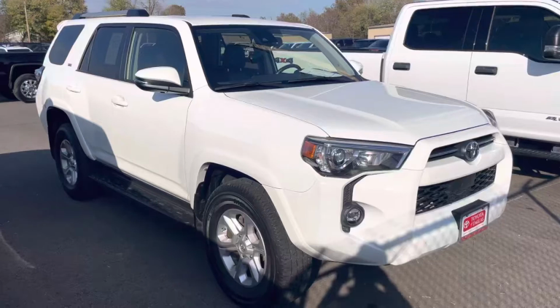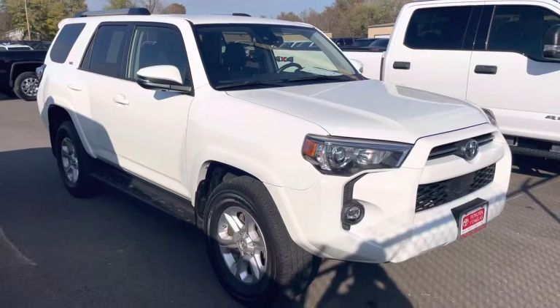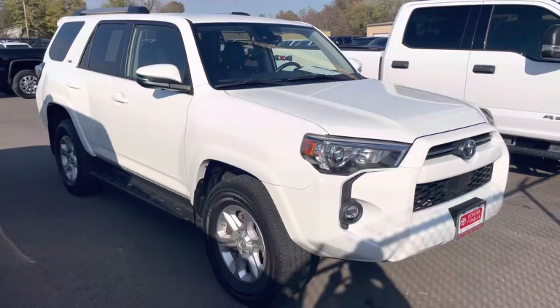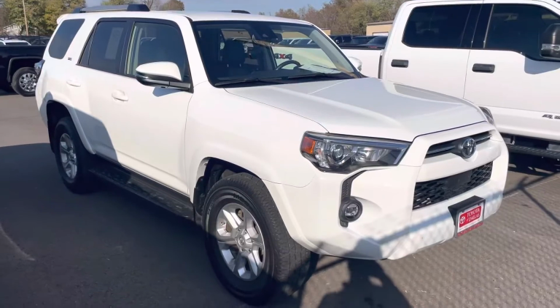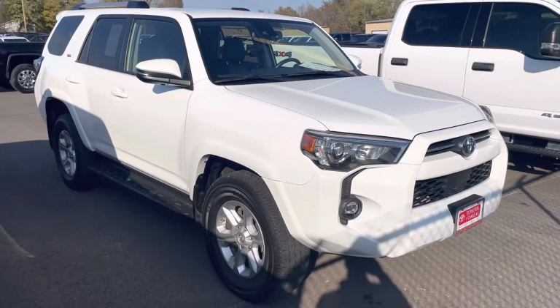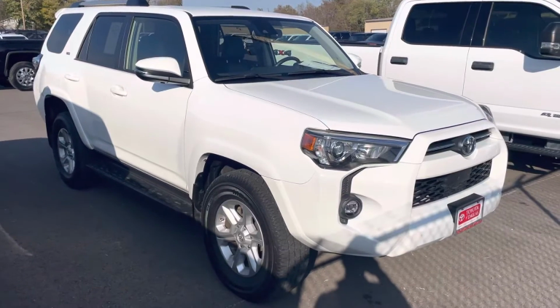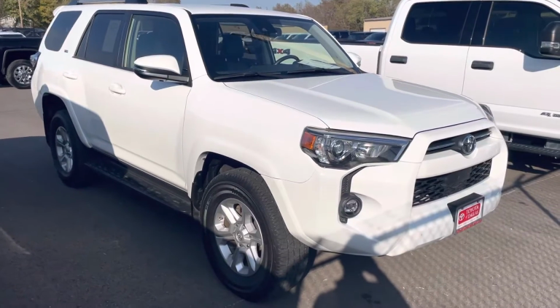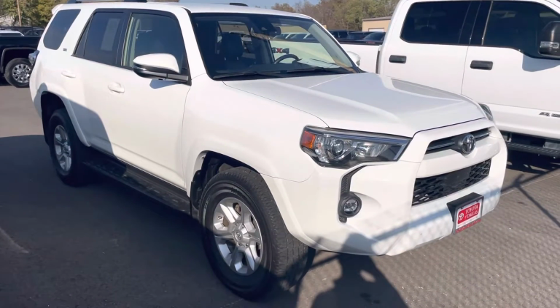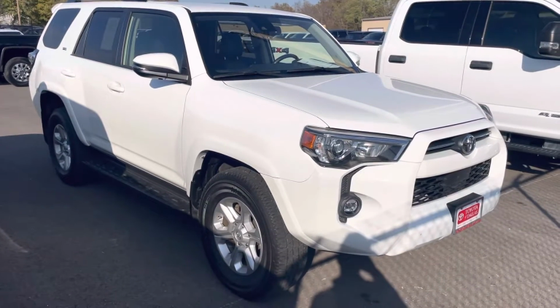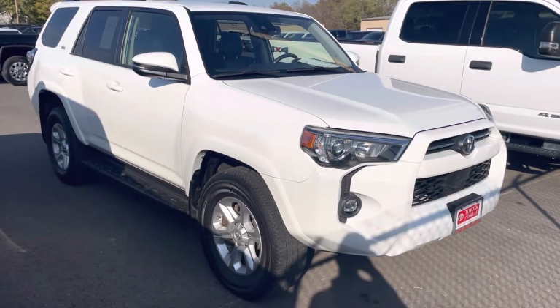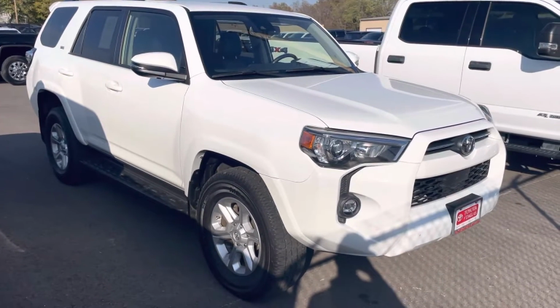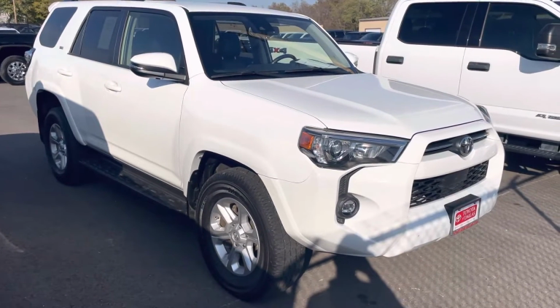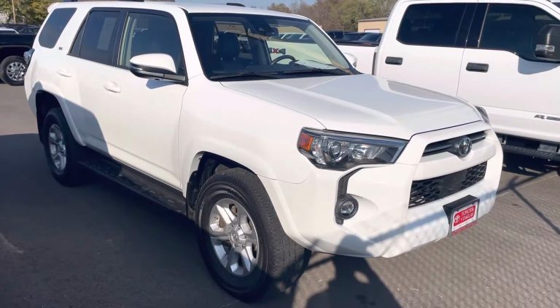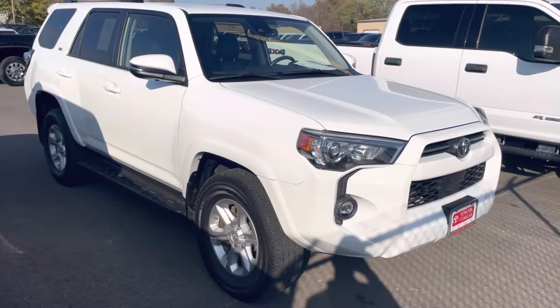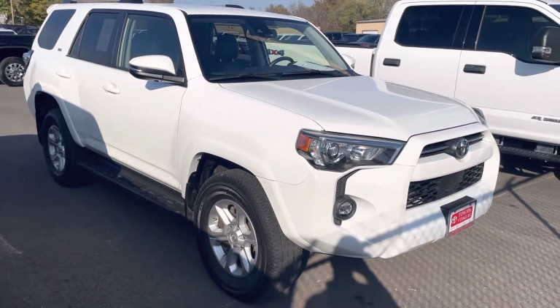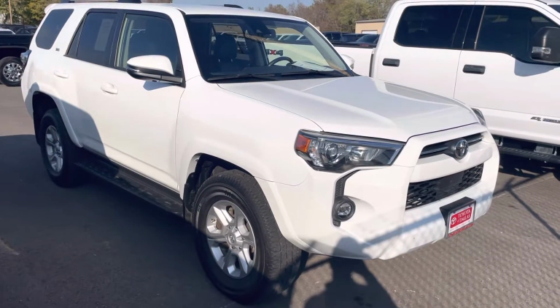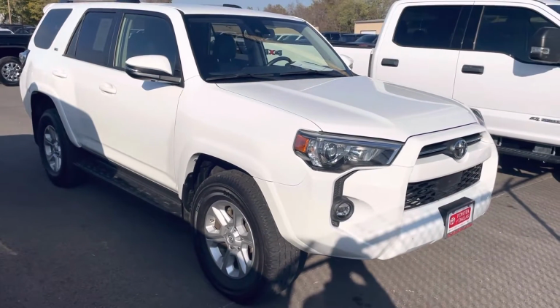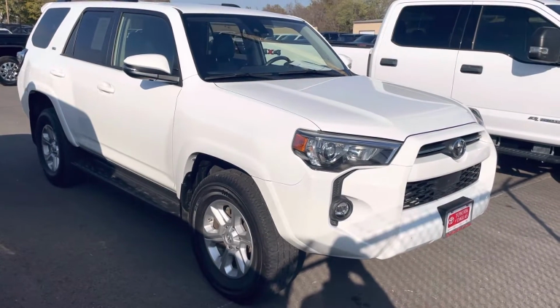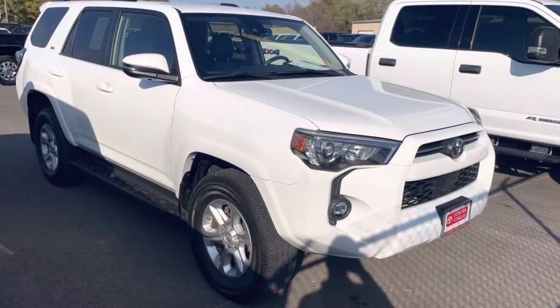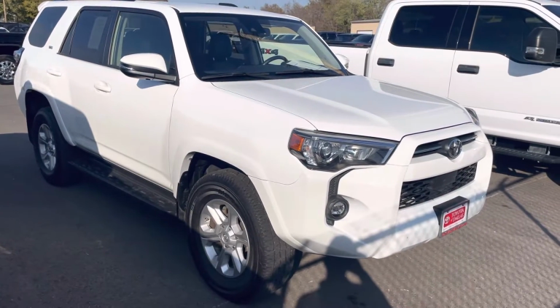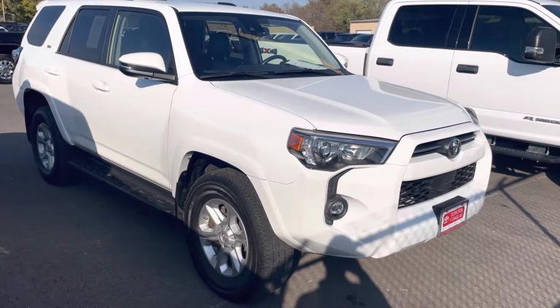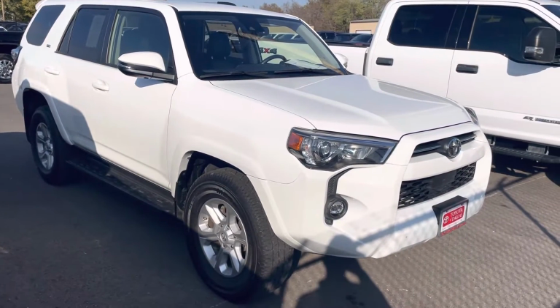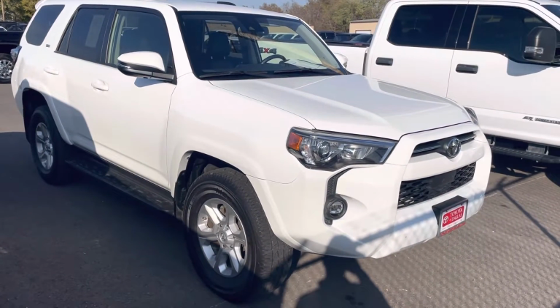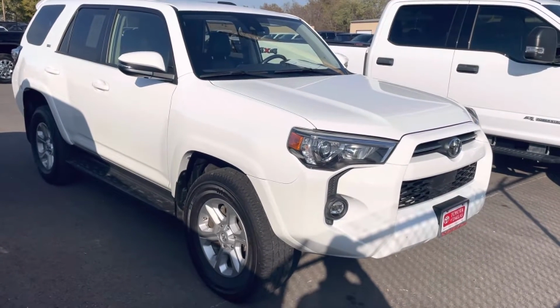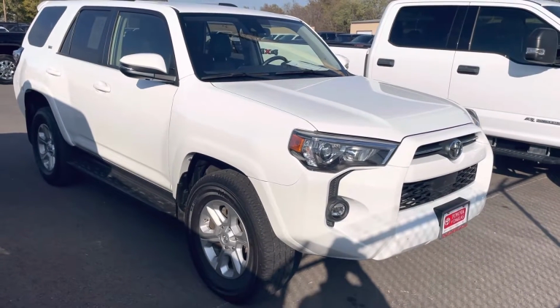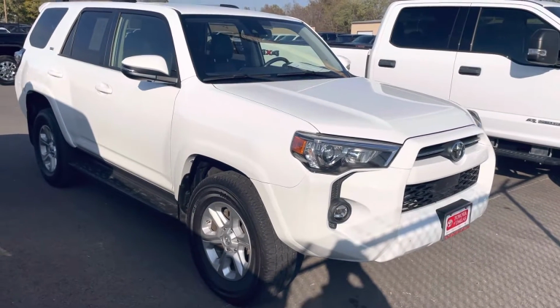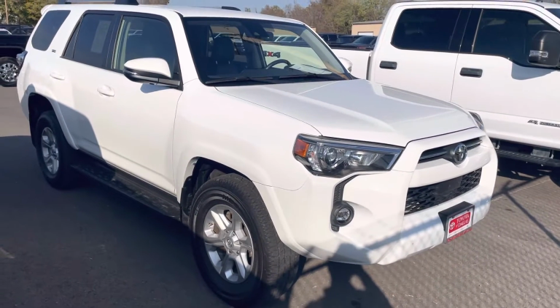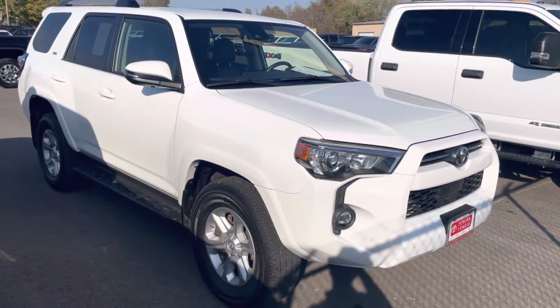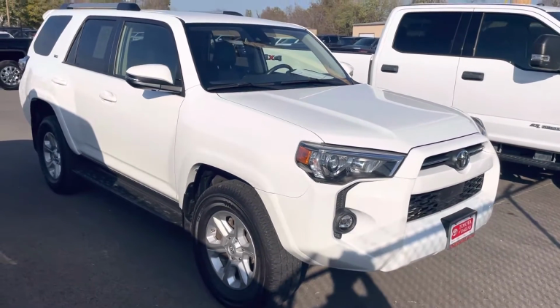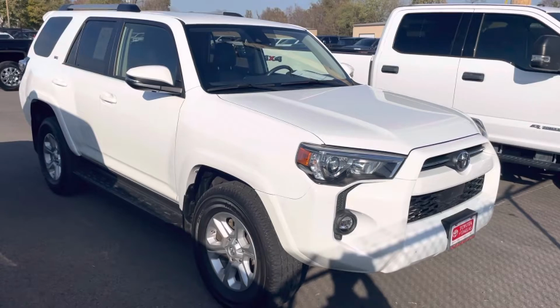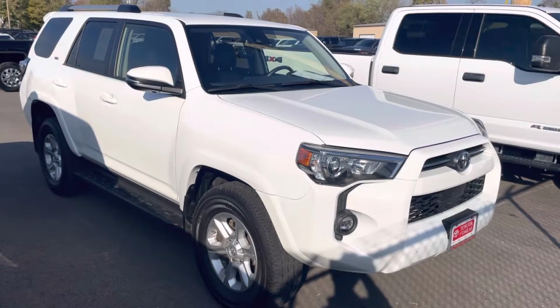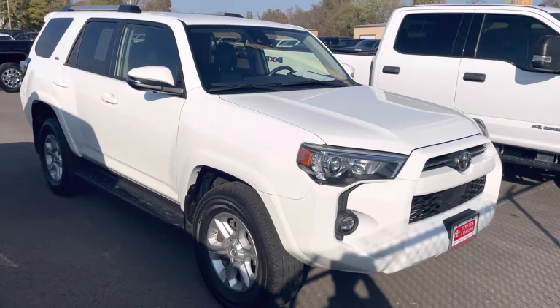Hey, Jason here at Perkins Motorplex. Just getting you a quick walk around on that 2021 4Runner we talked about earlier.